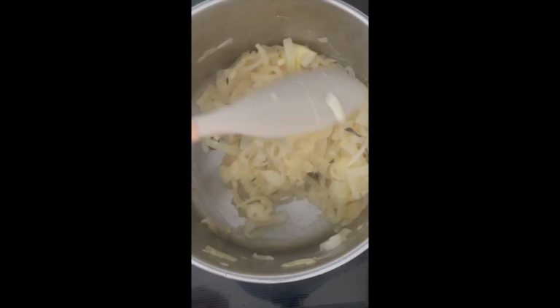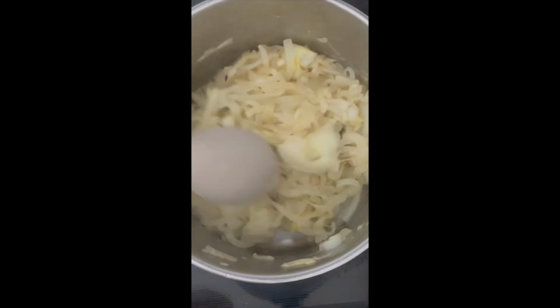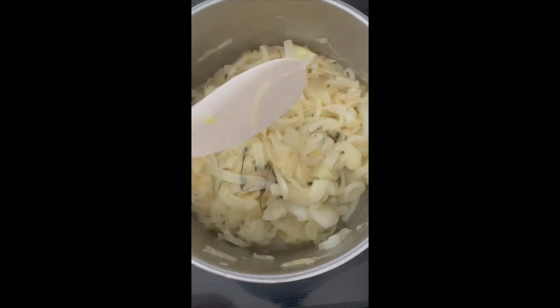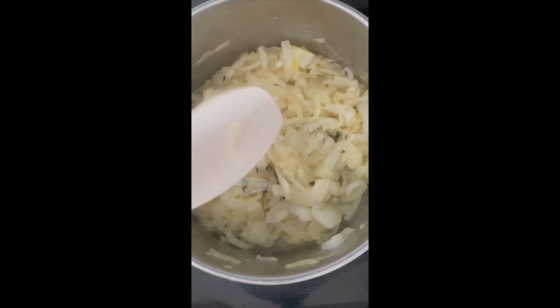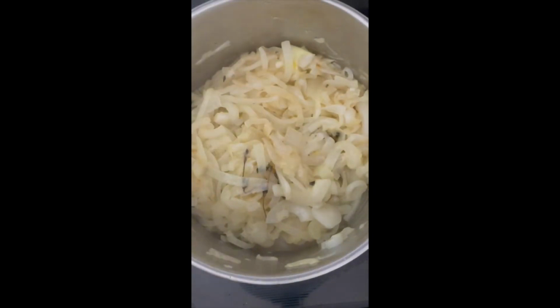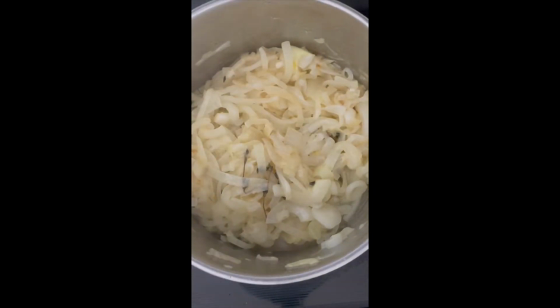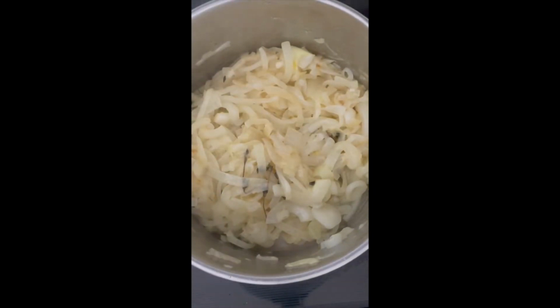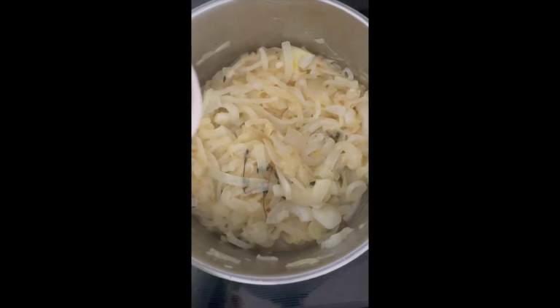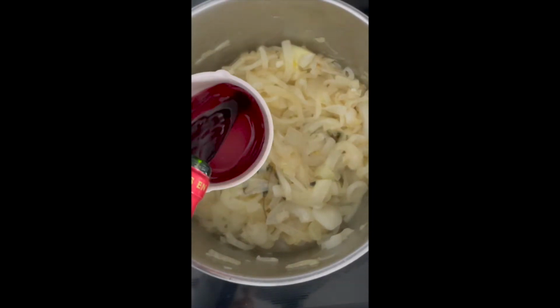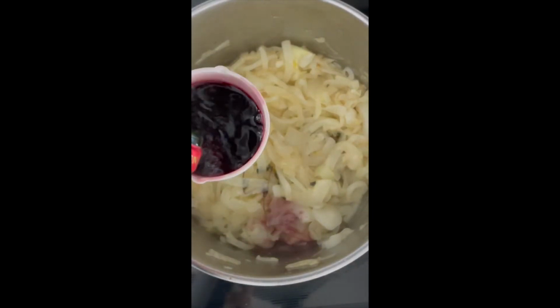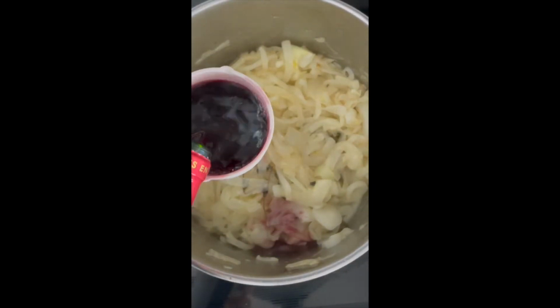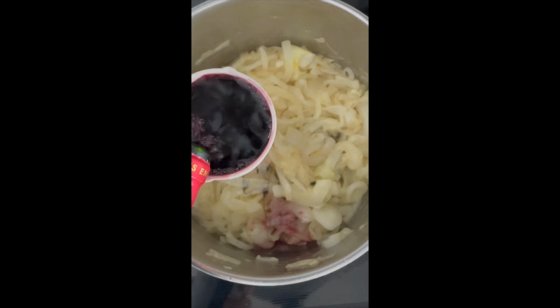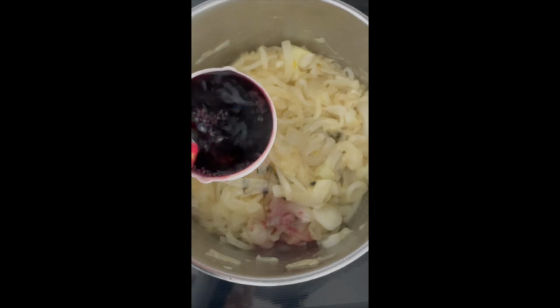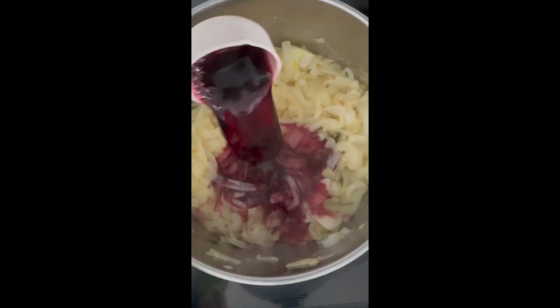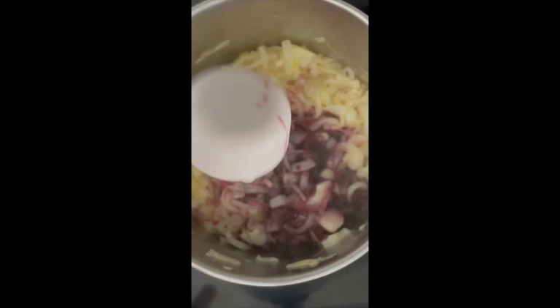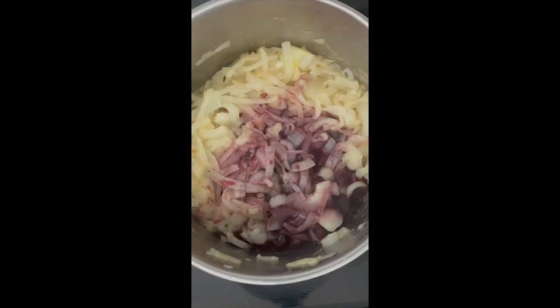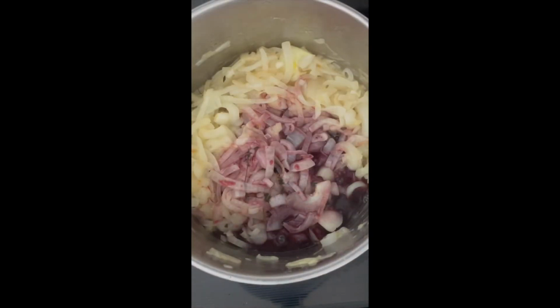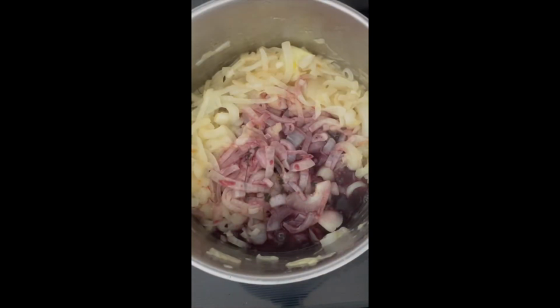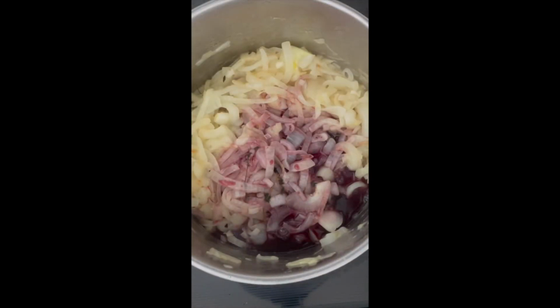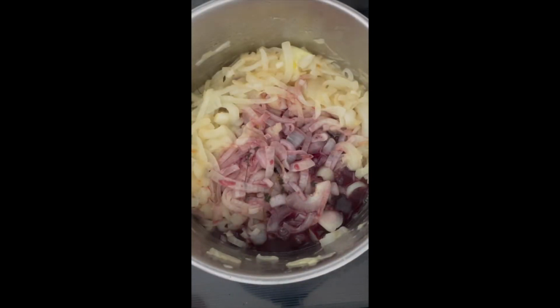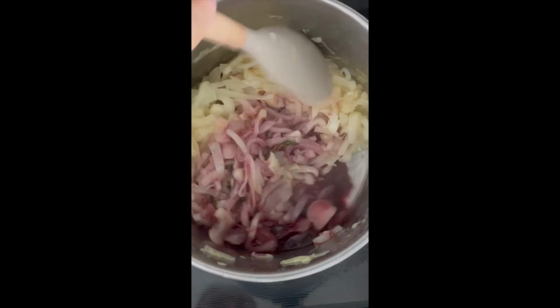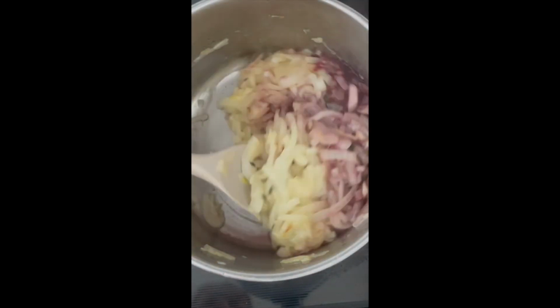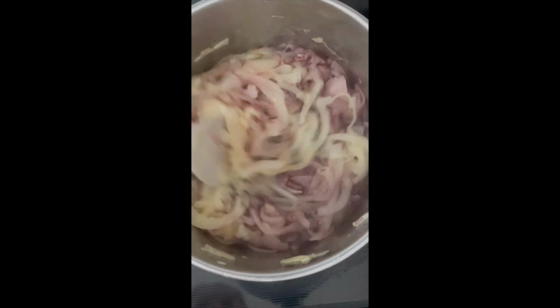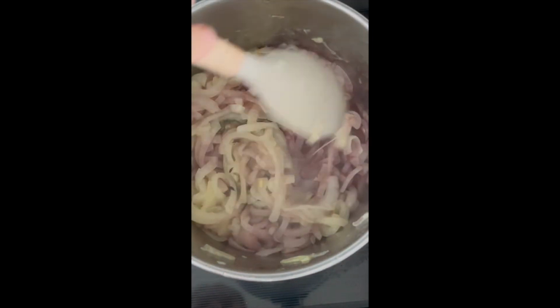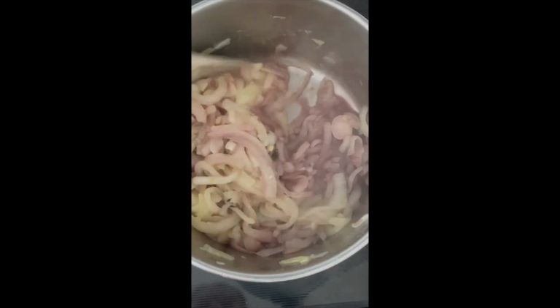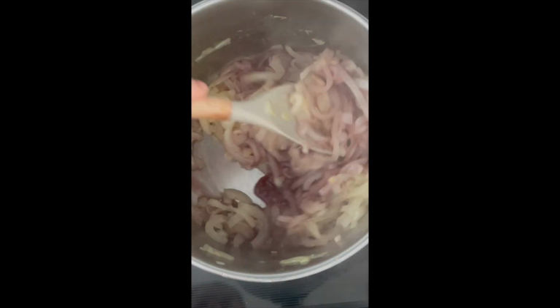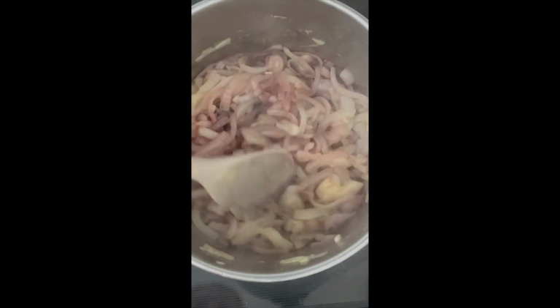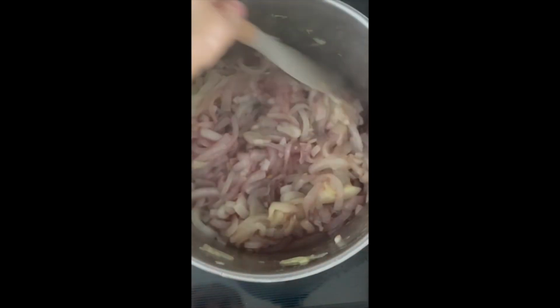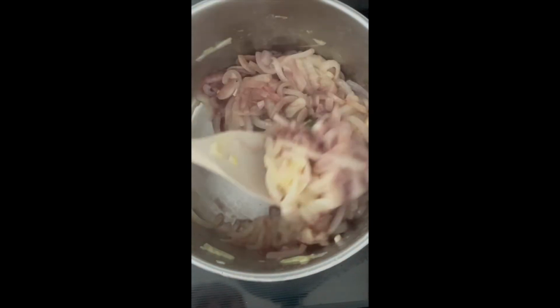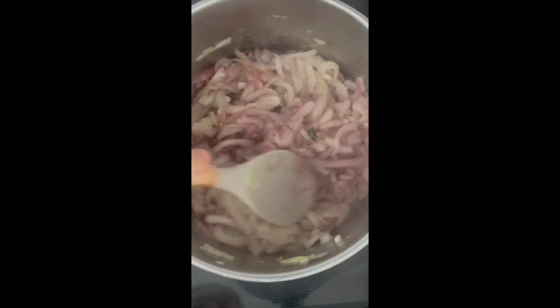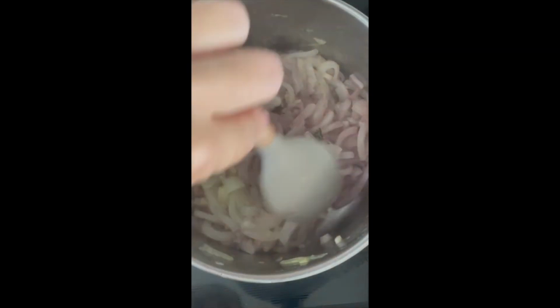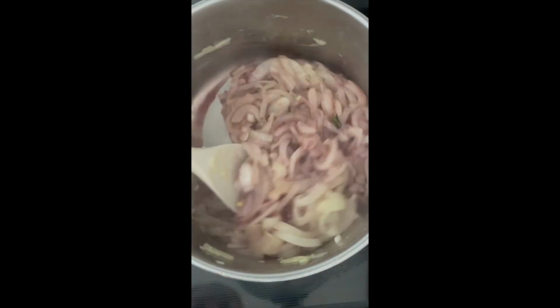Next, you can add red wine. De-glaze the pan, making sure to scrape the bottom well.